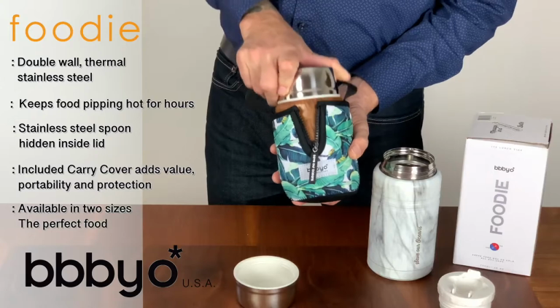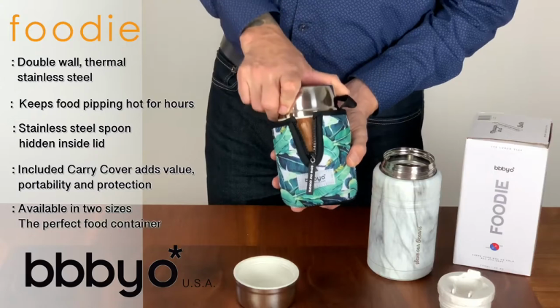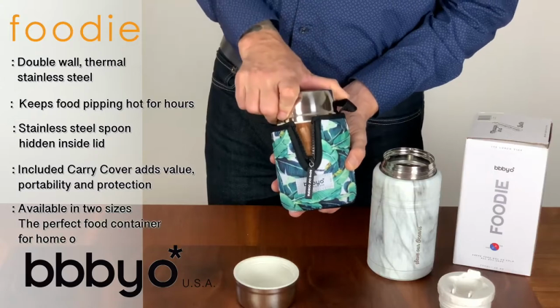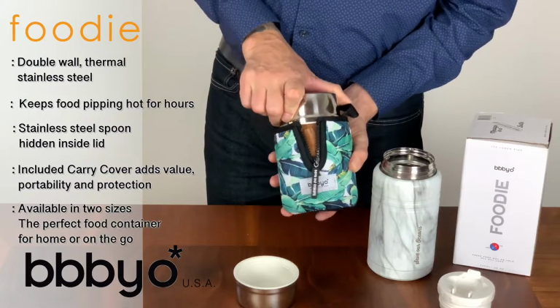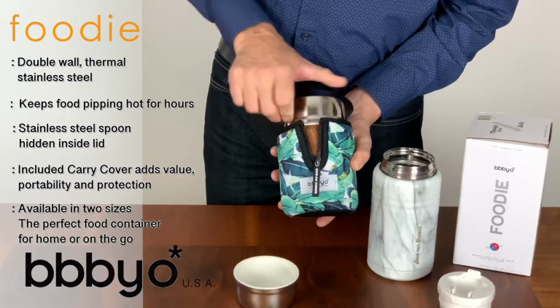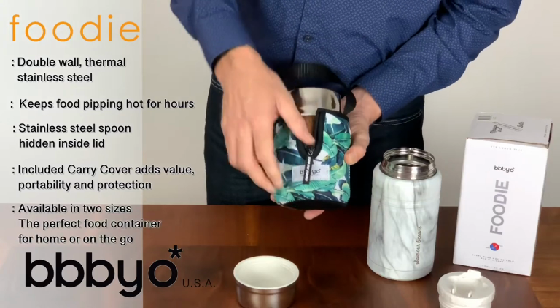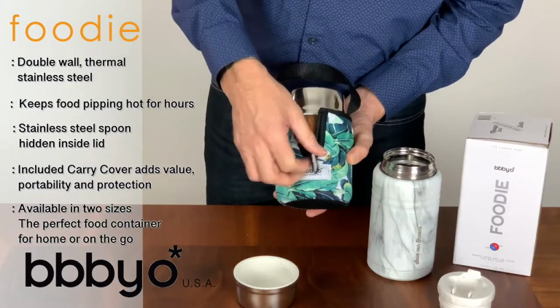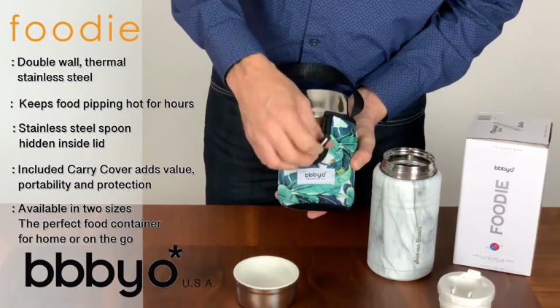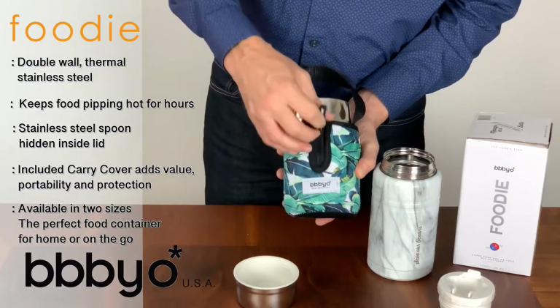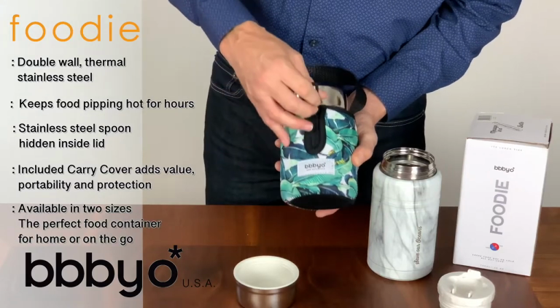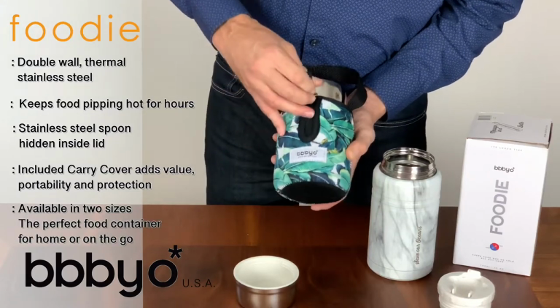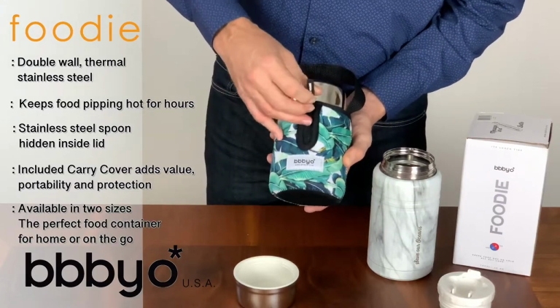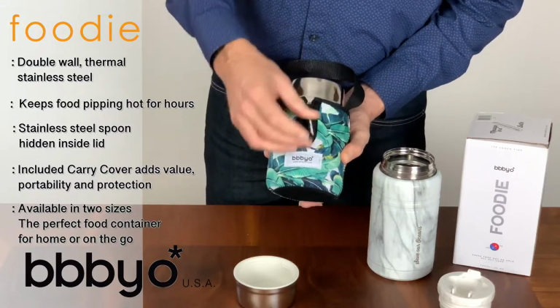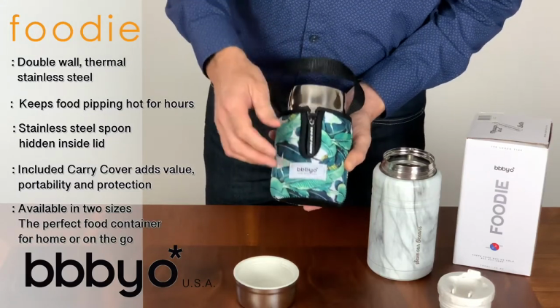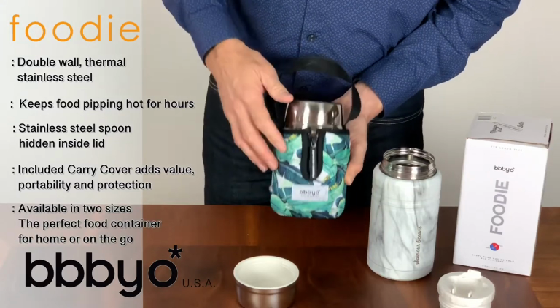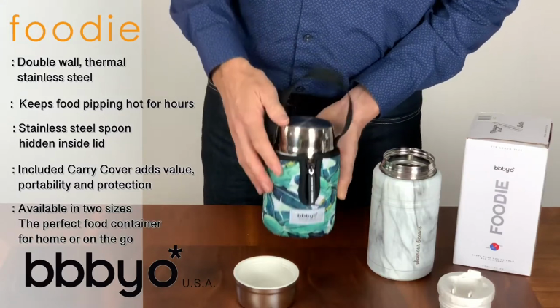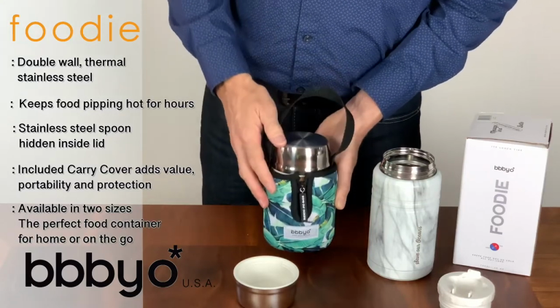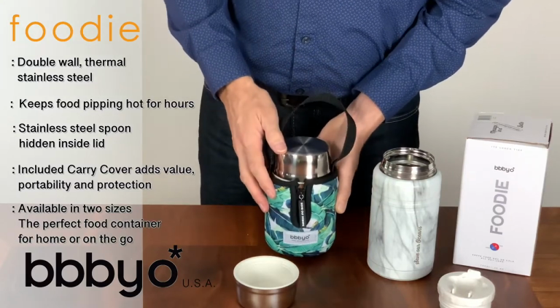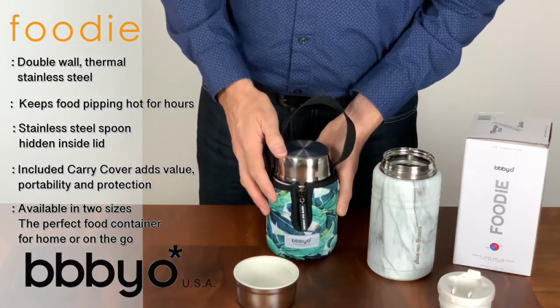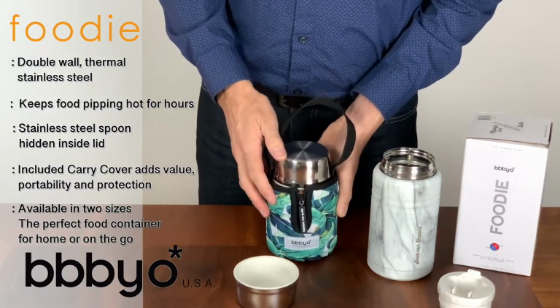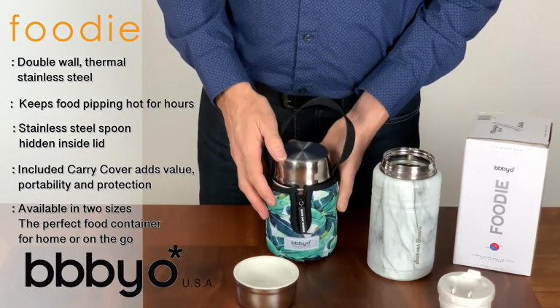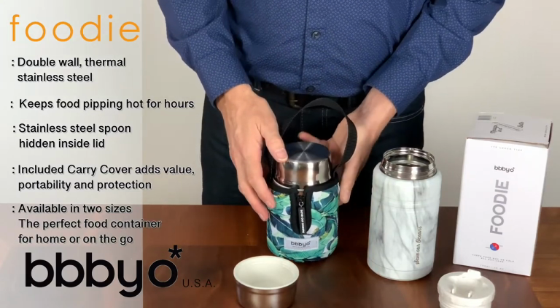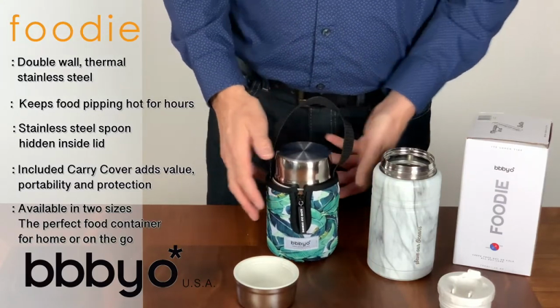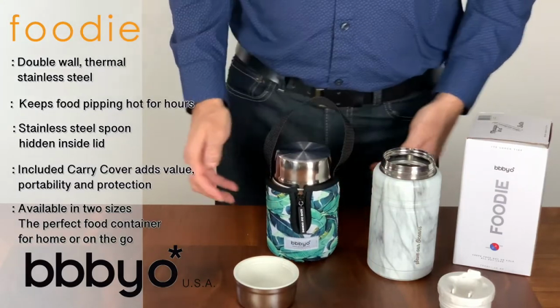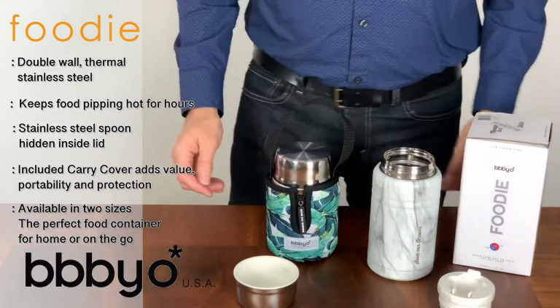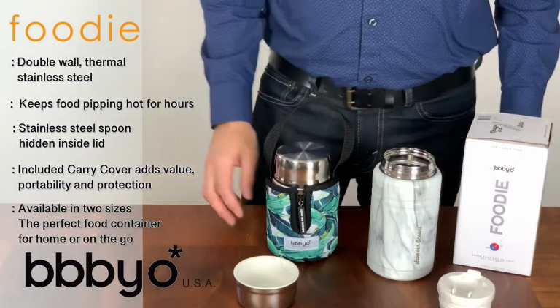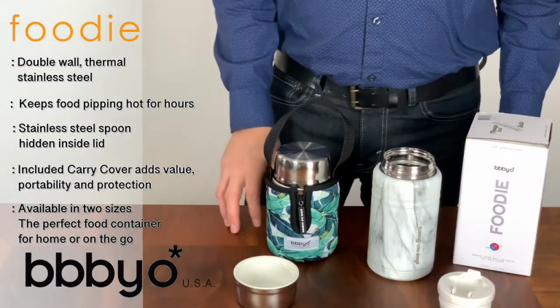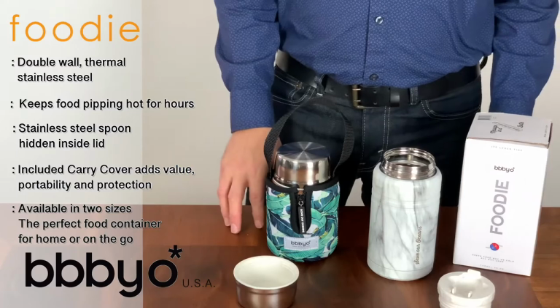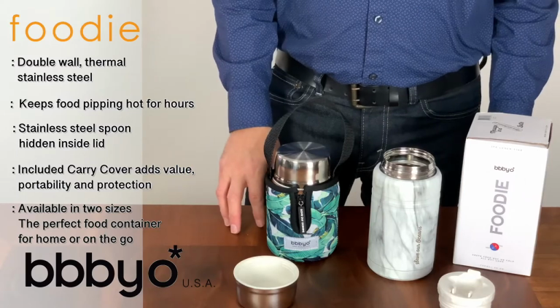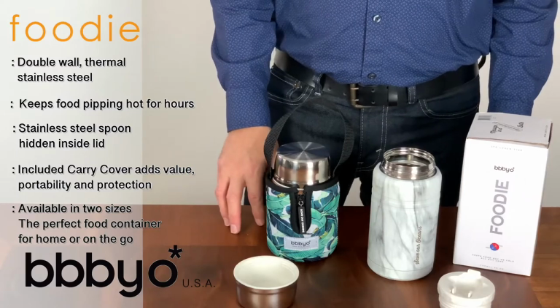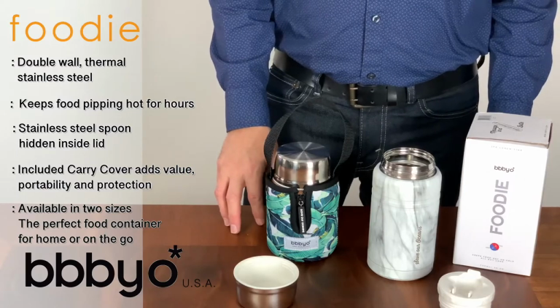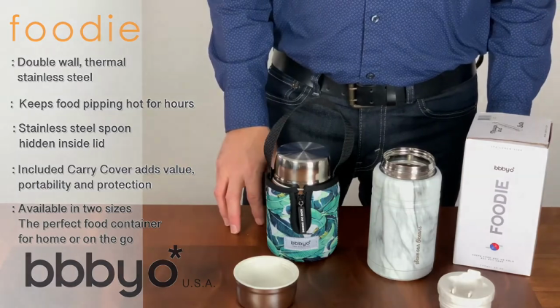Available in two sizes. Quality and value from BBBYO.